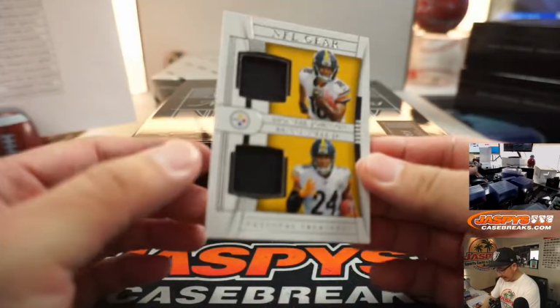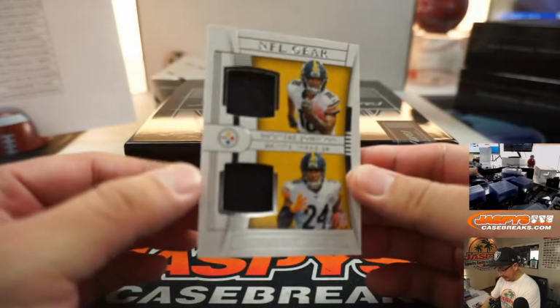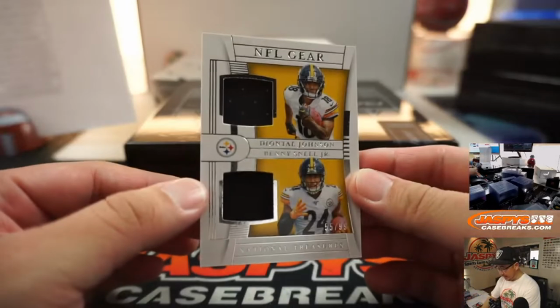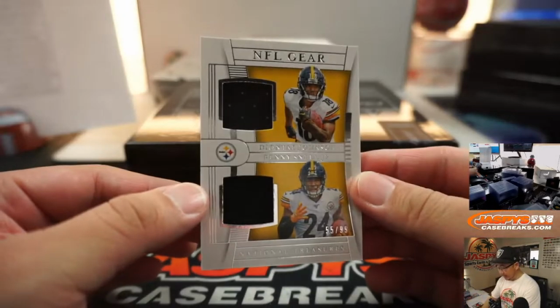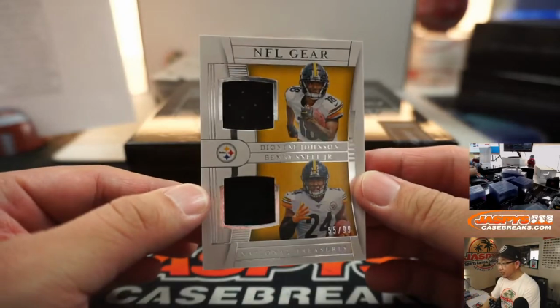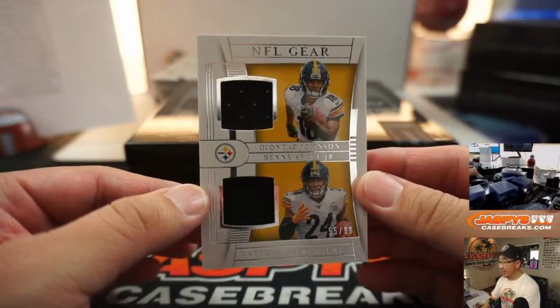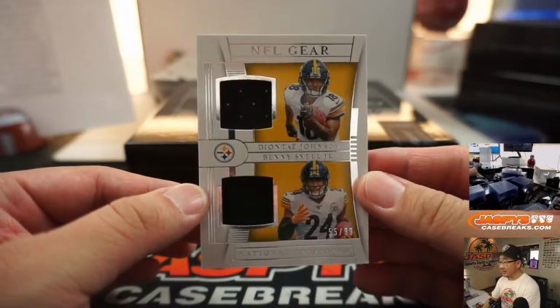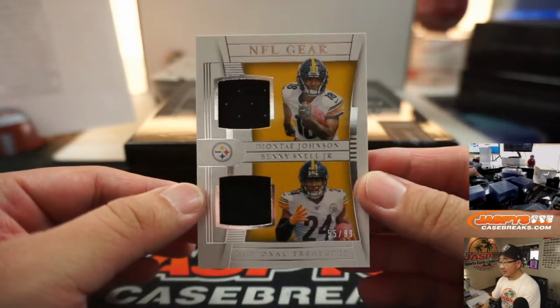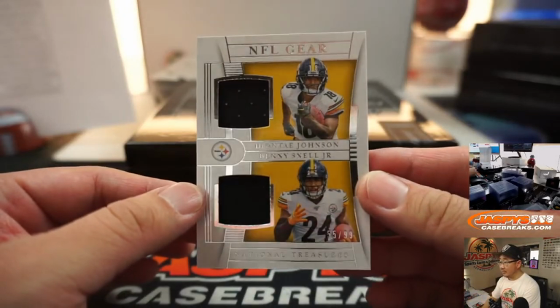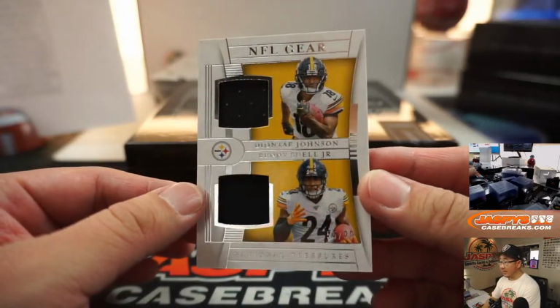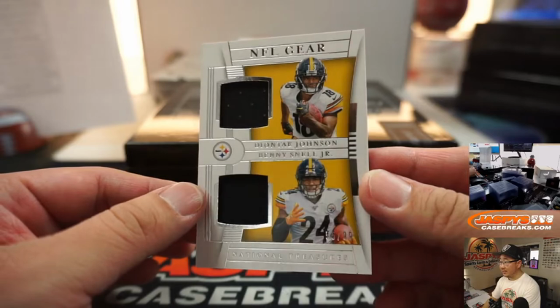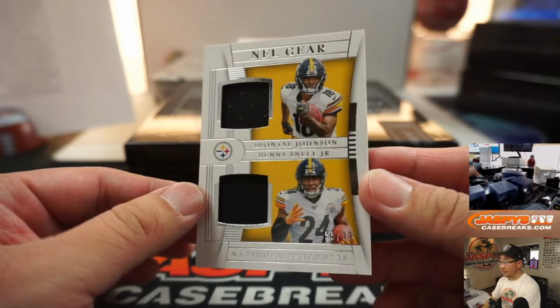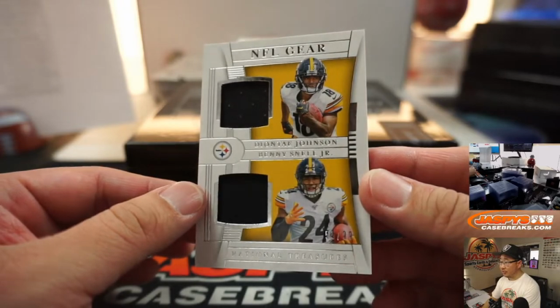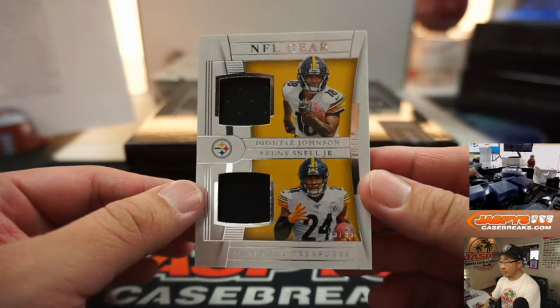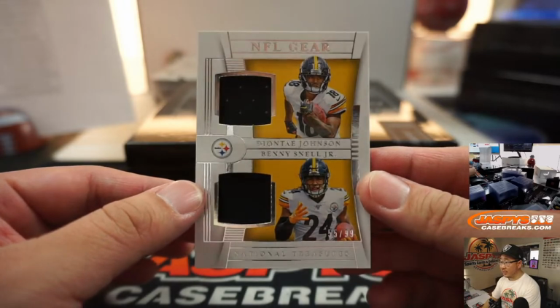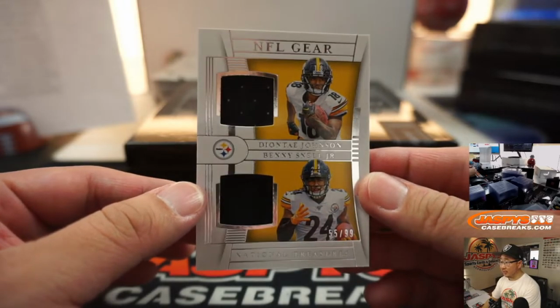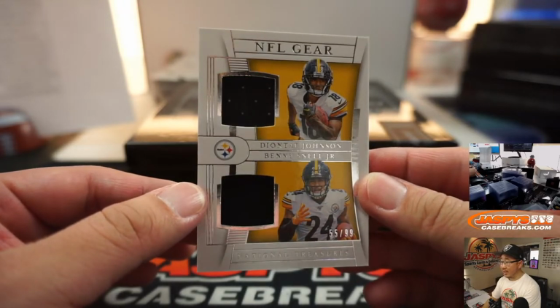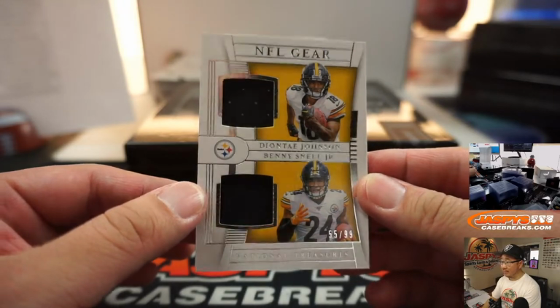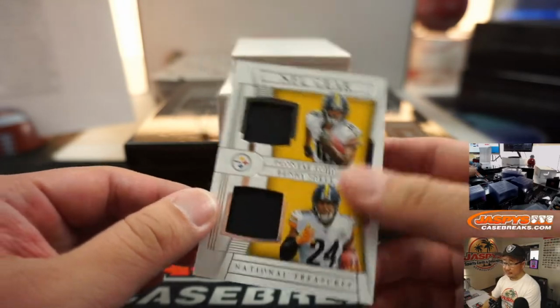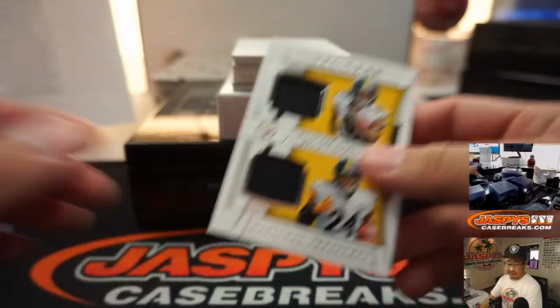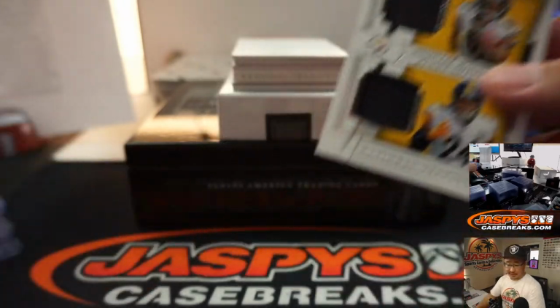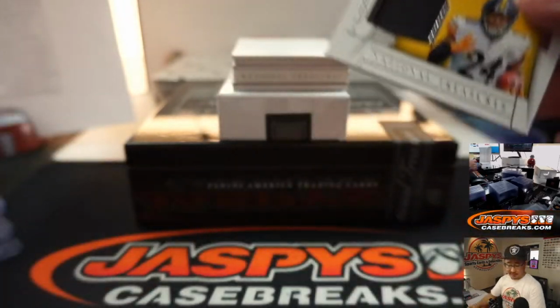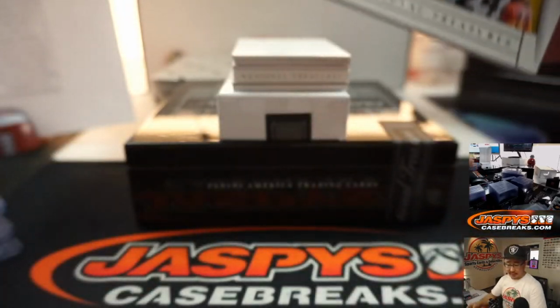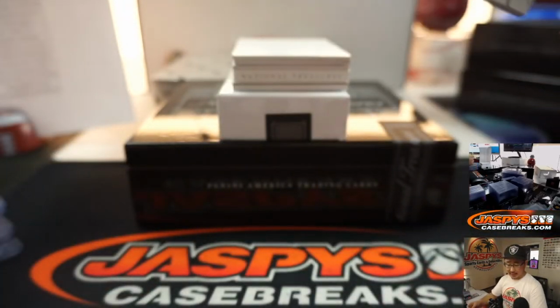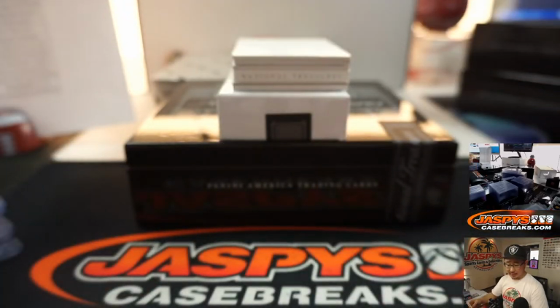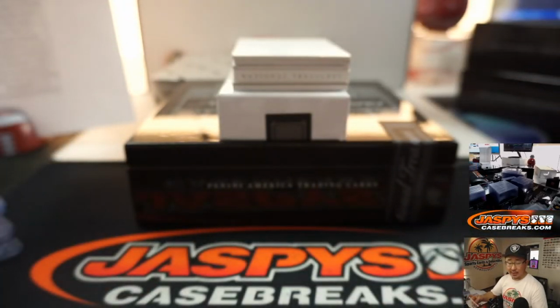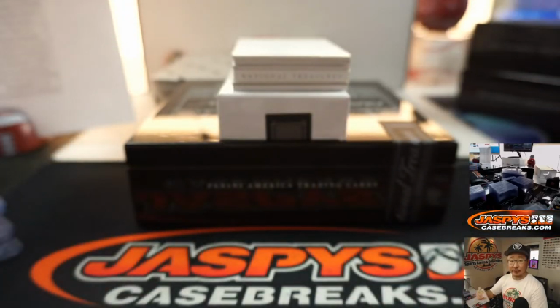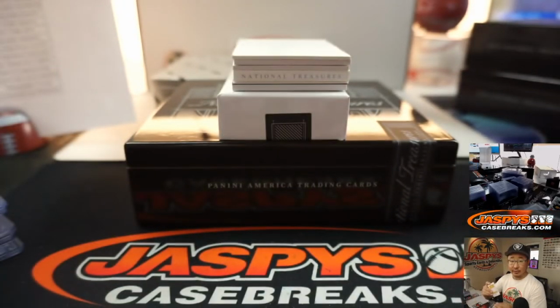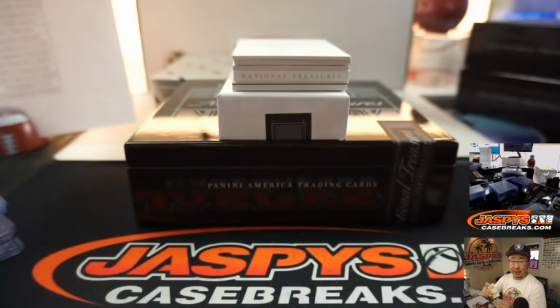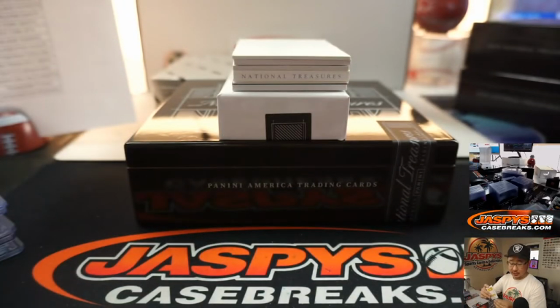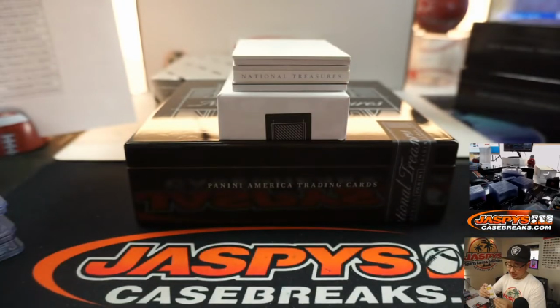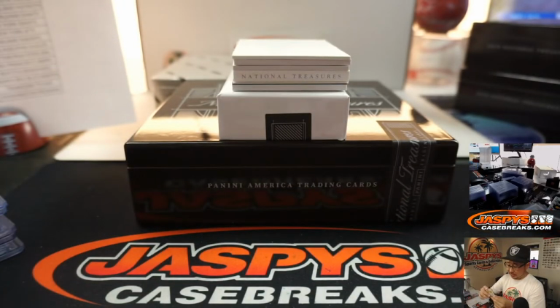Deontay Johnson, Benny Snell Jr. — Snell, yeah — 55 out of 99. Michael Glucci and the Steelers.